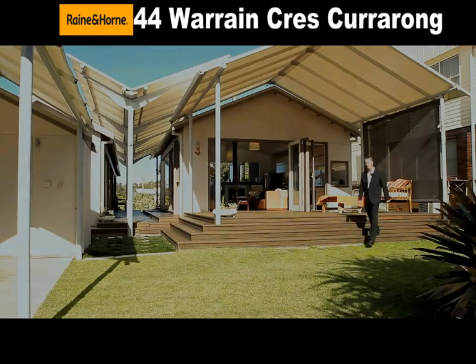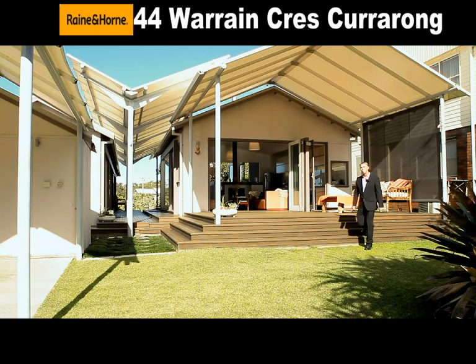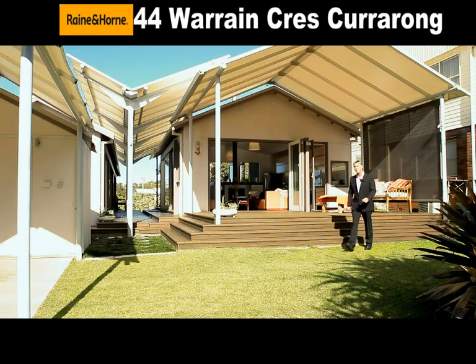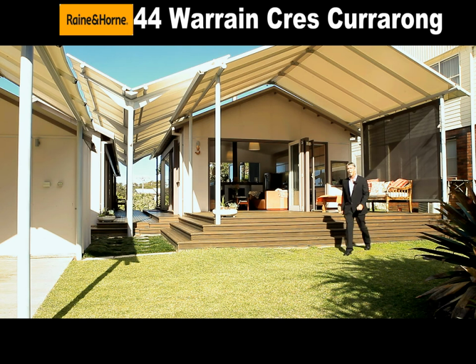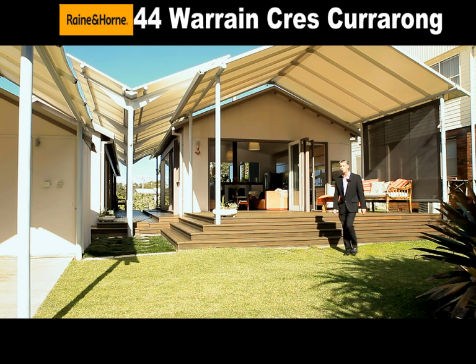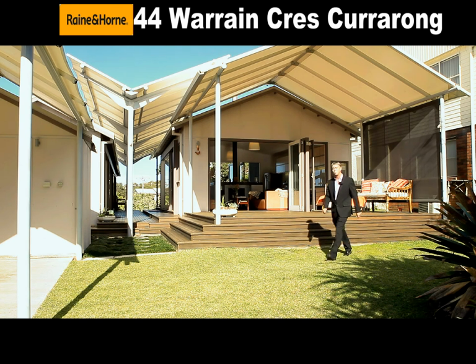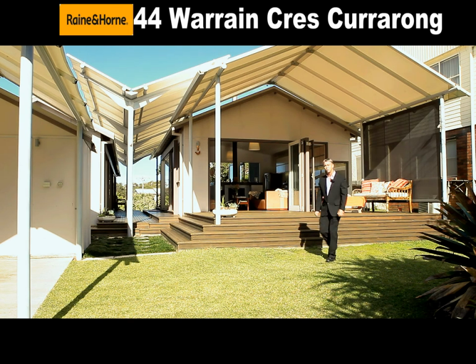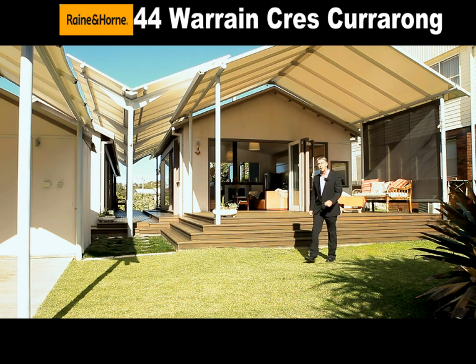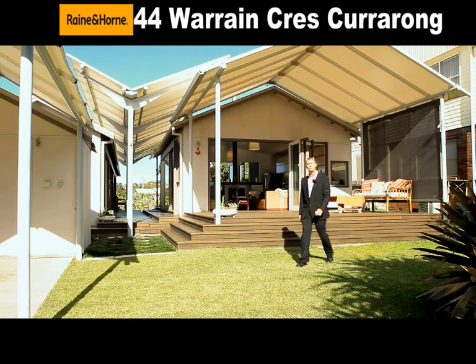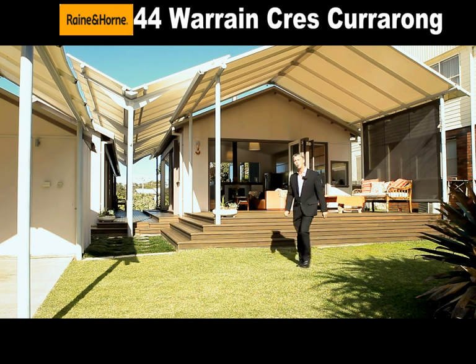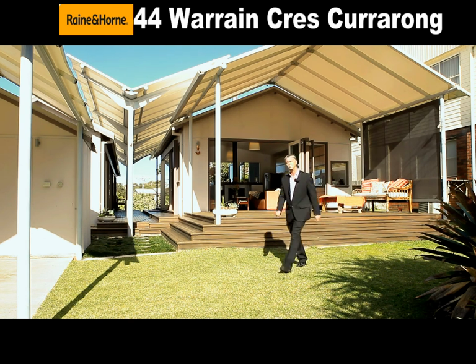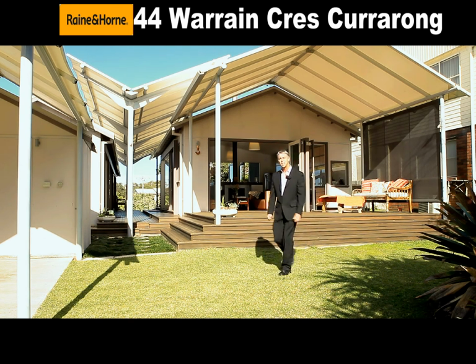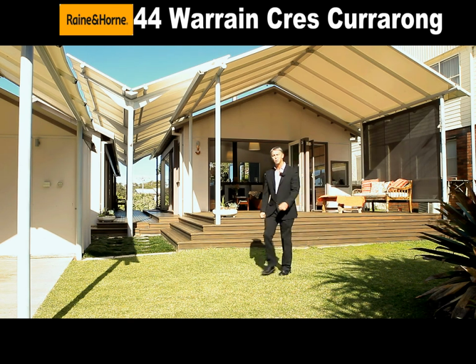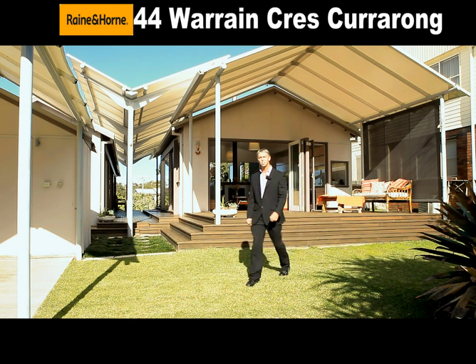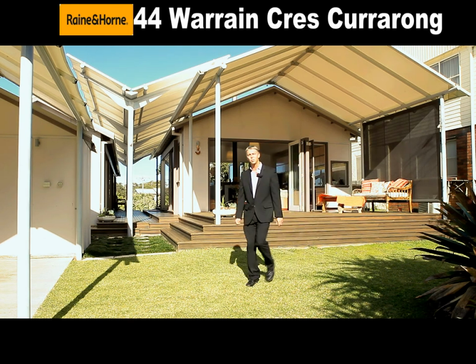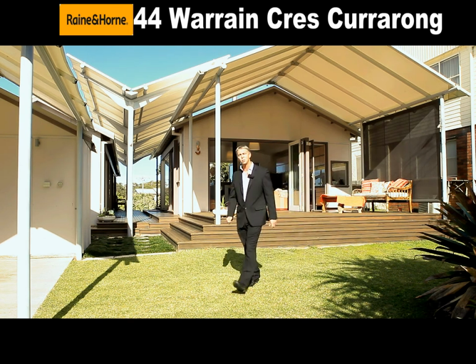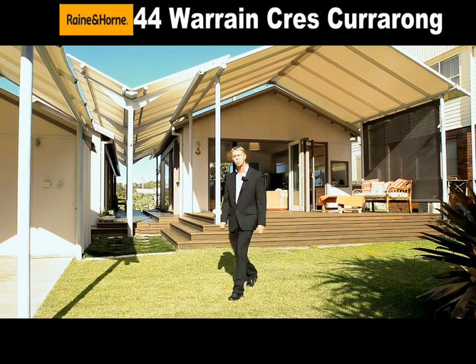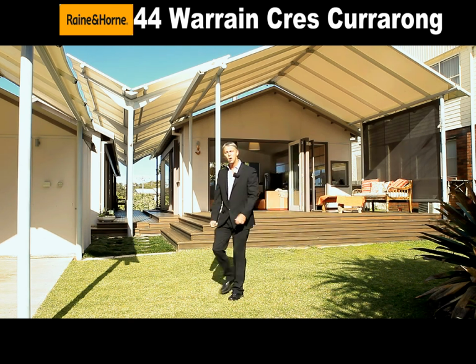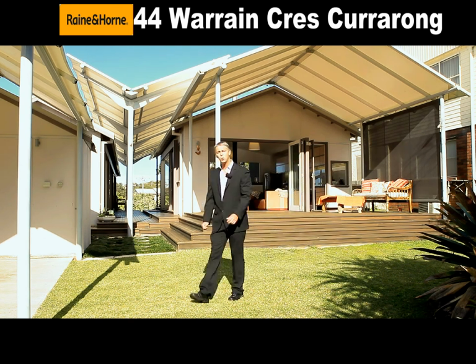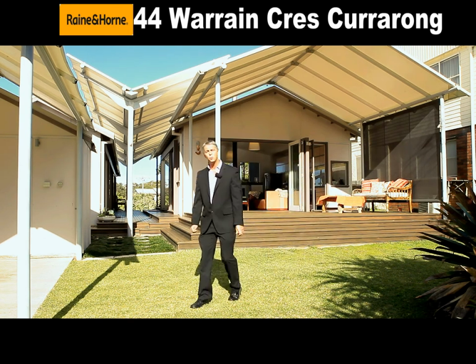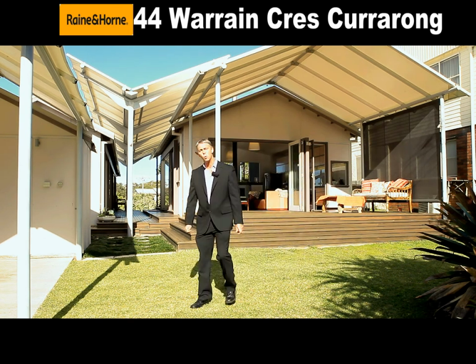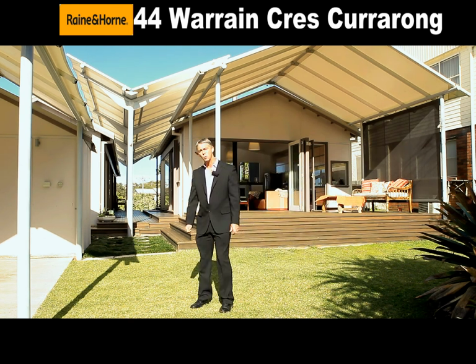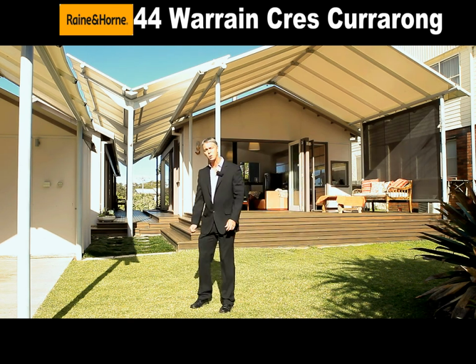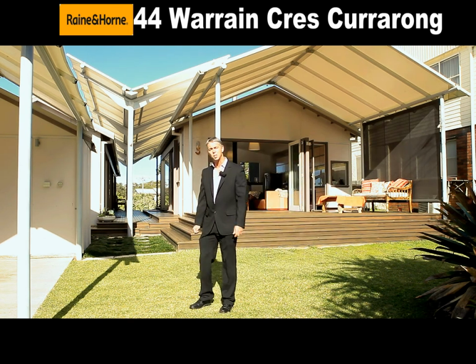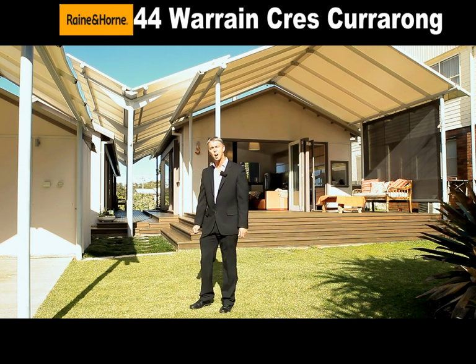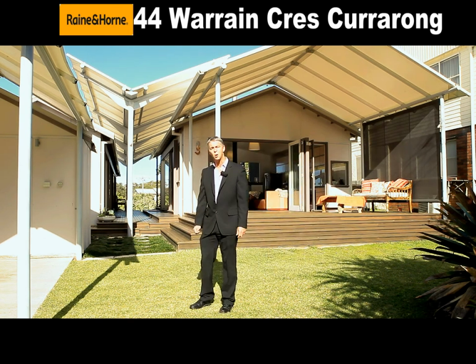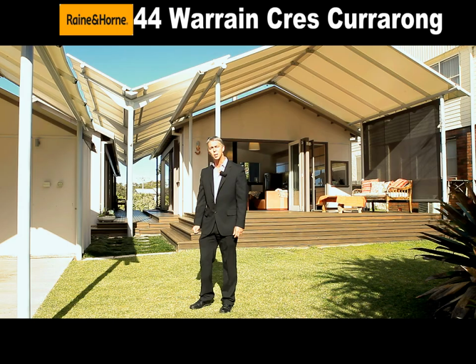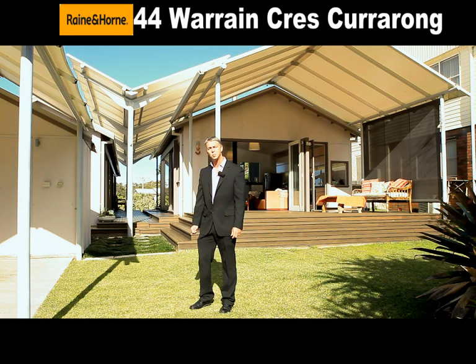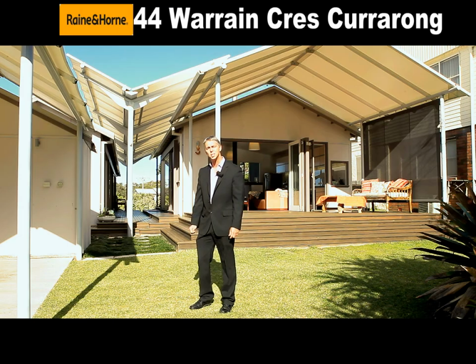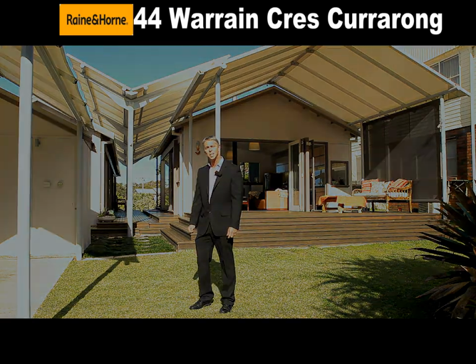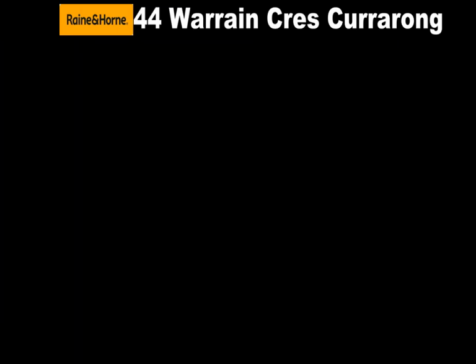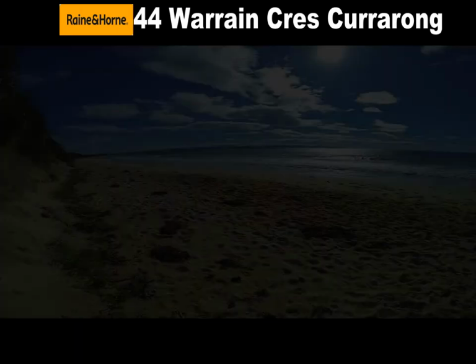Well there you have it, one of the most magnificent homes down here on the south coast — 44 Warrain Crescent, Currarong. We'd love to see you down here.